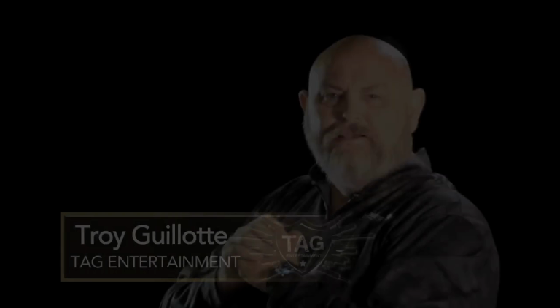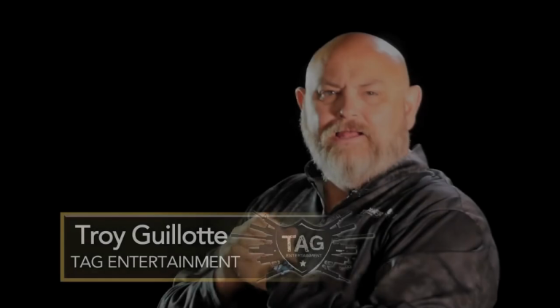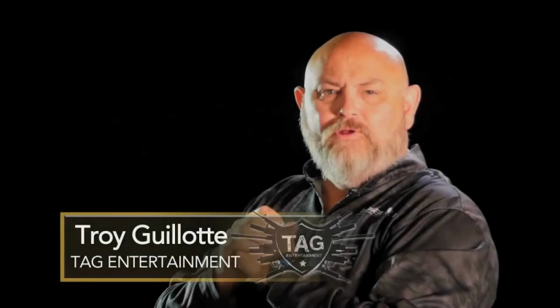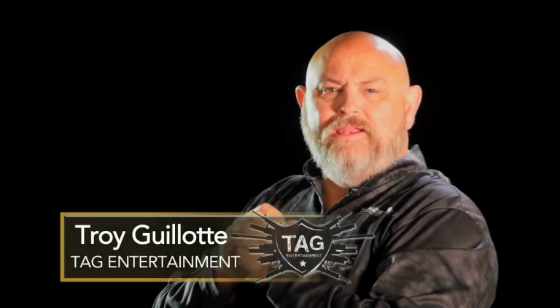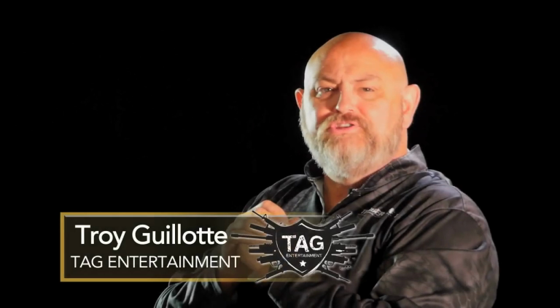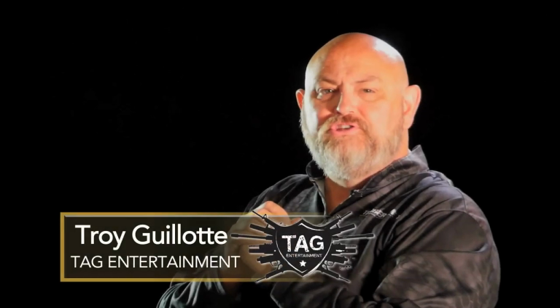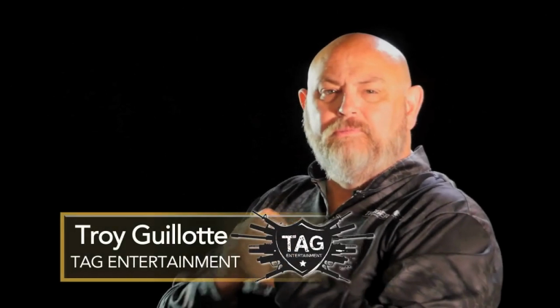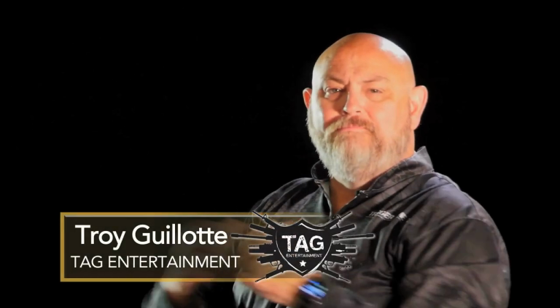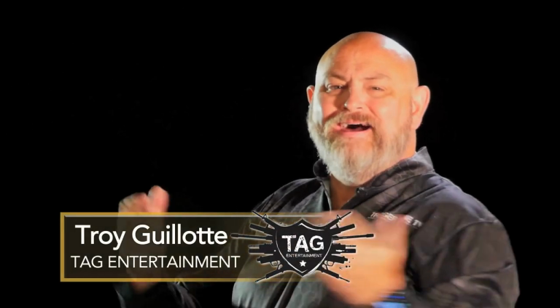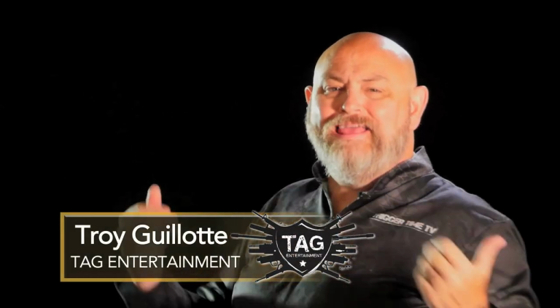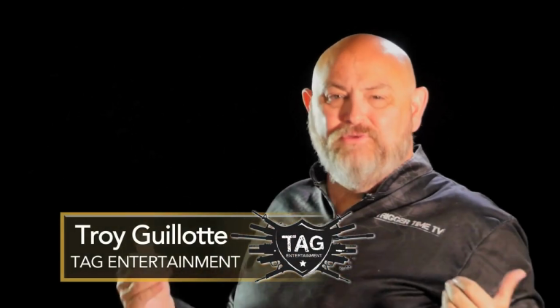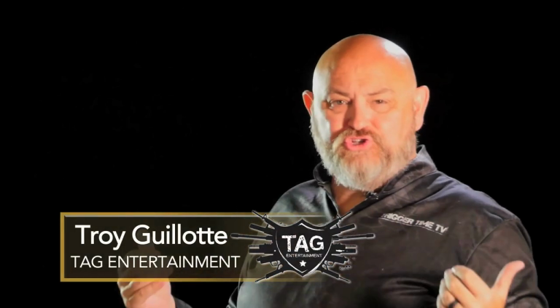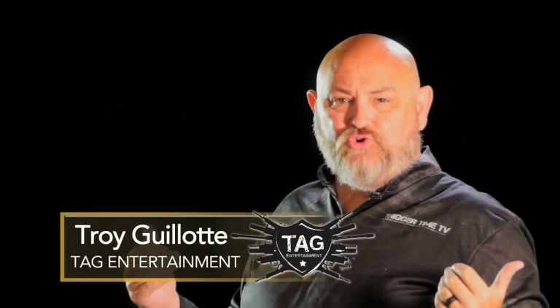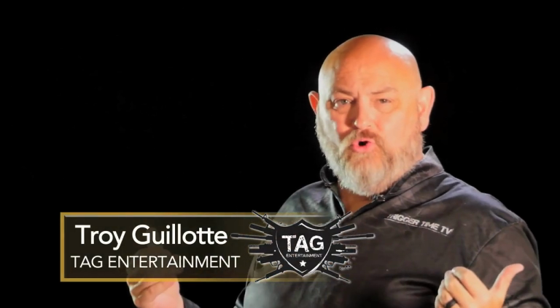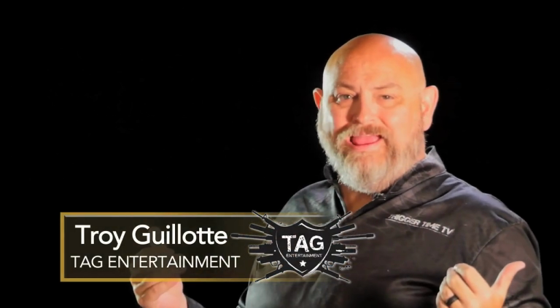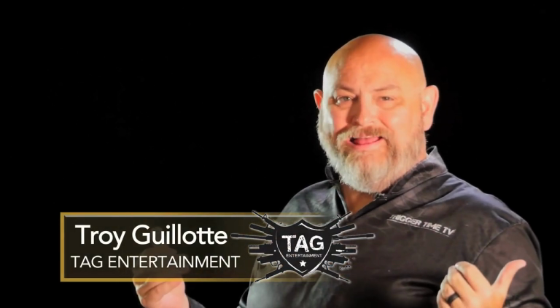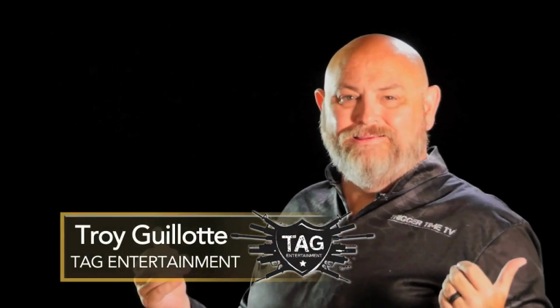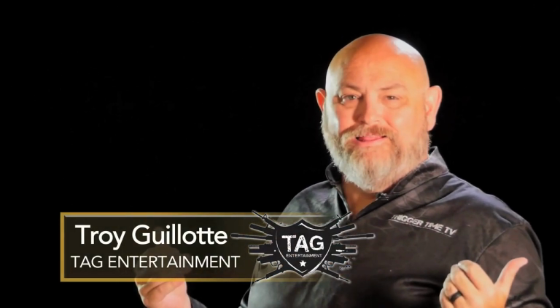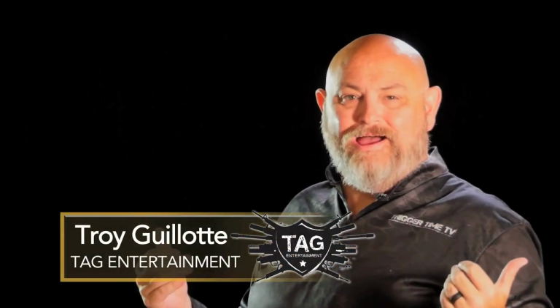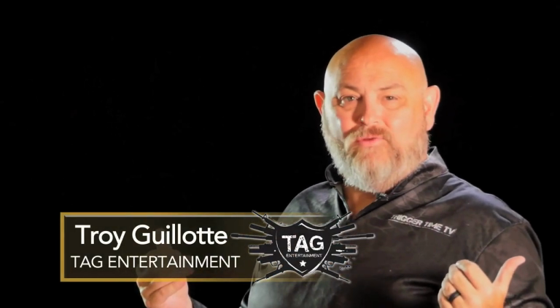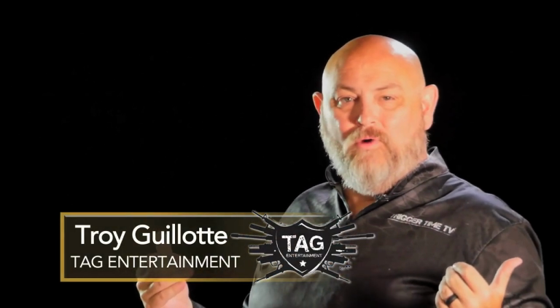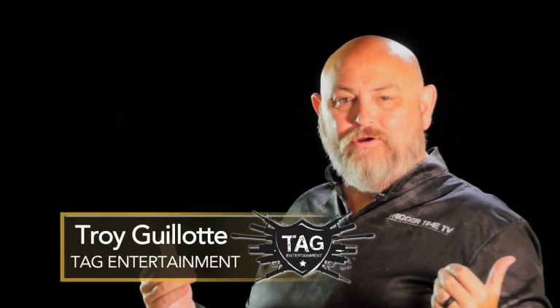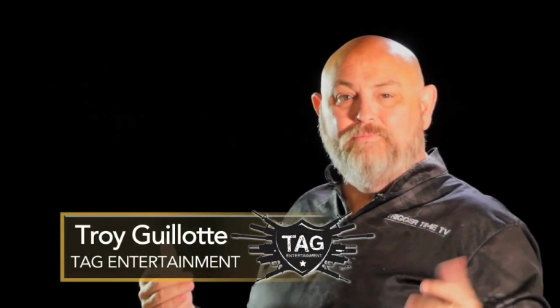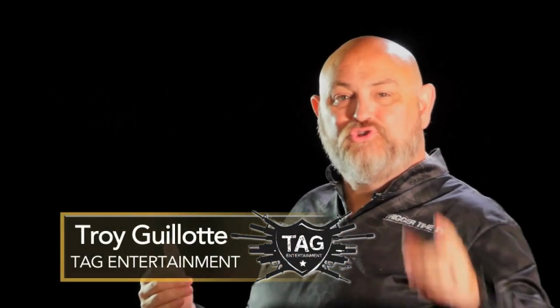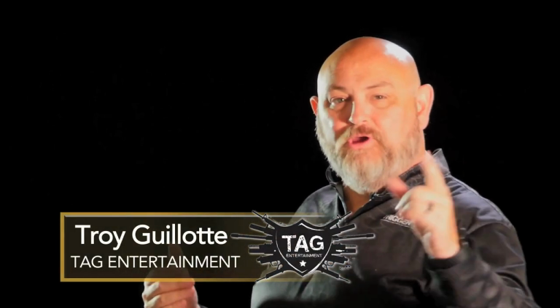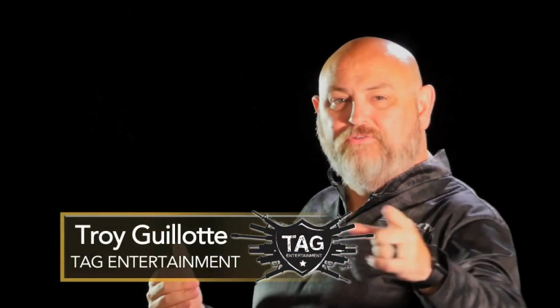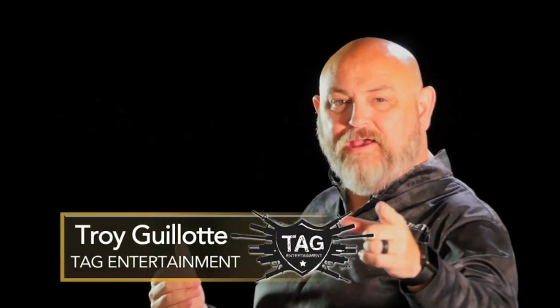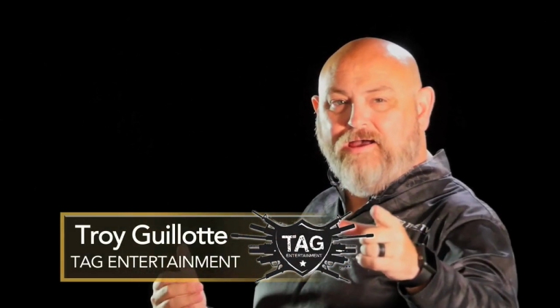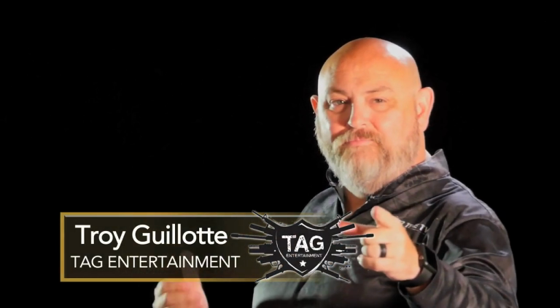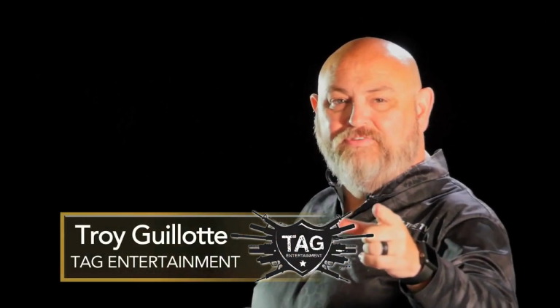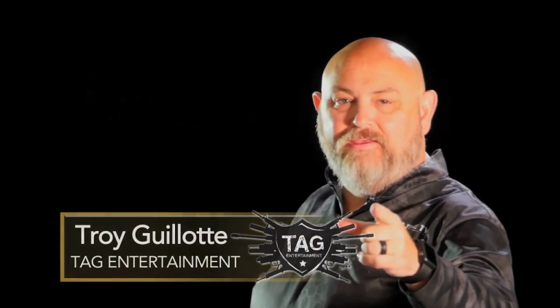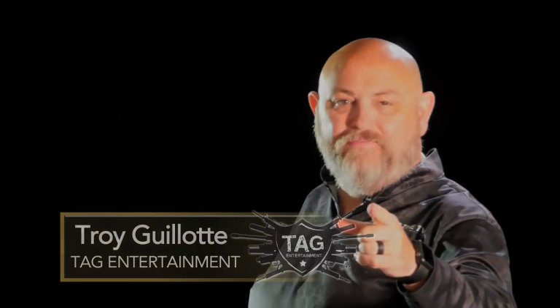Hello ladies and gentlemen, my name is Troy Allen Galeigh. Welcome to Trigger Time TV.